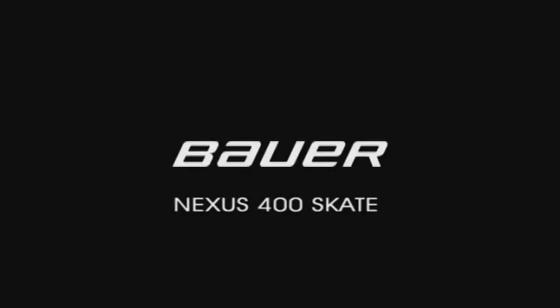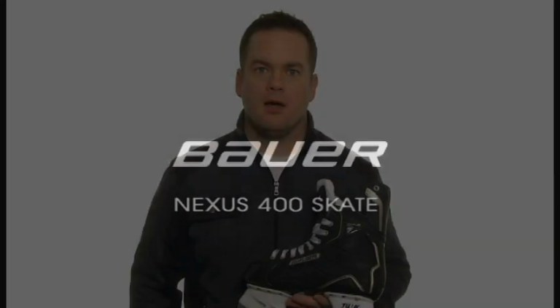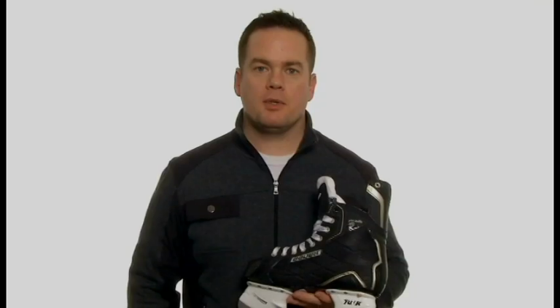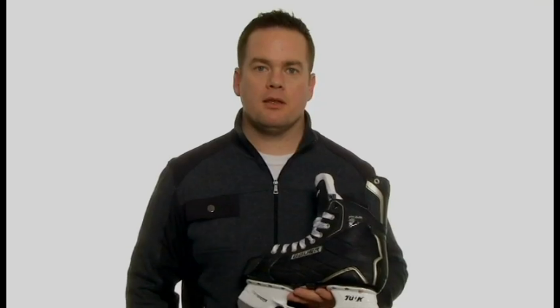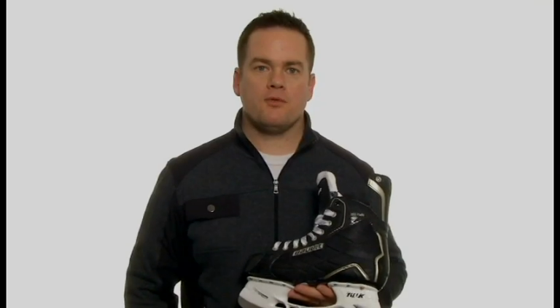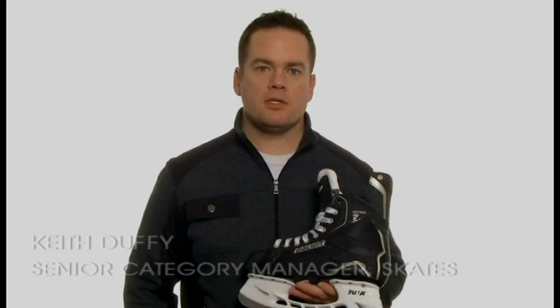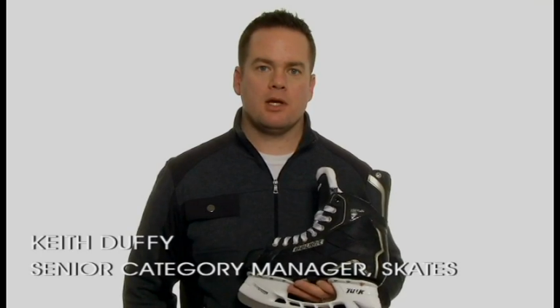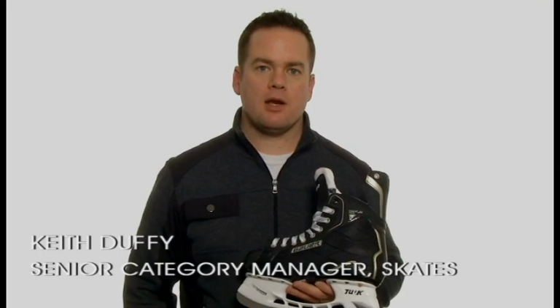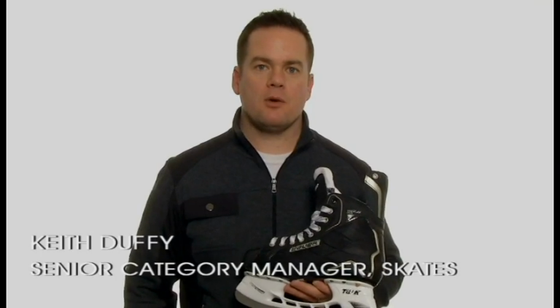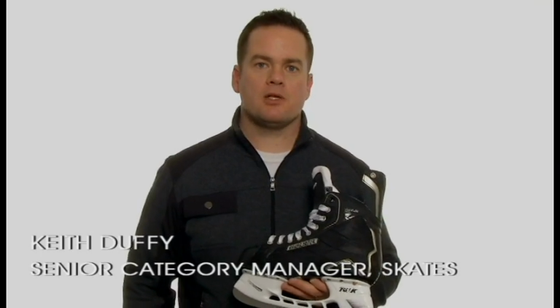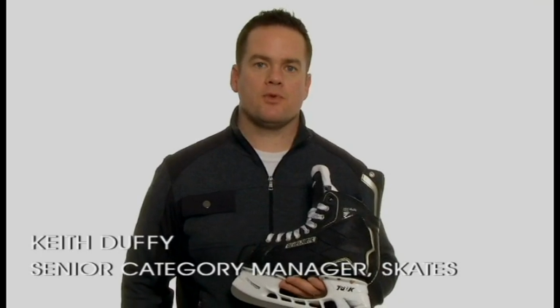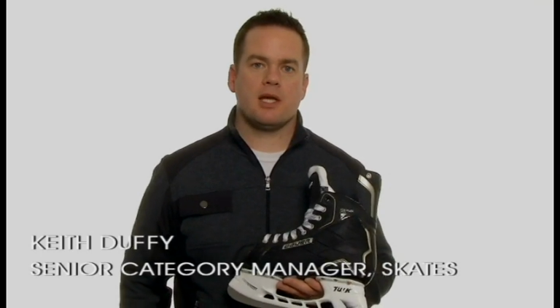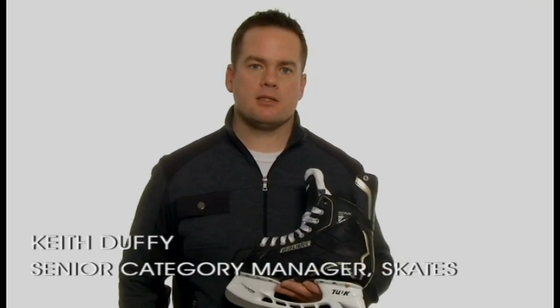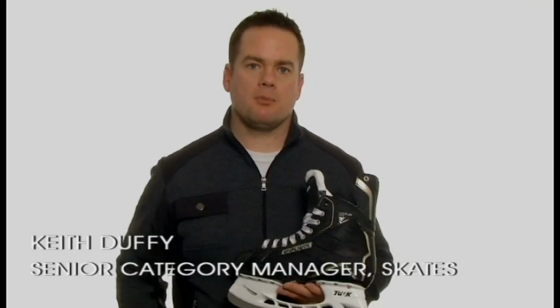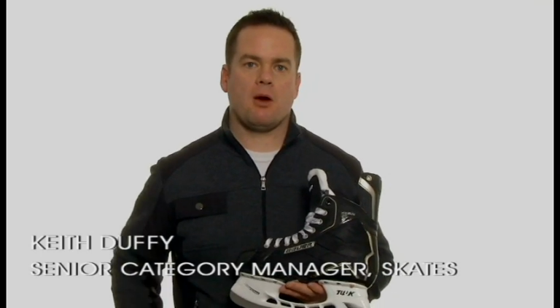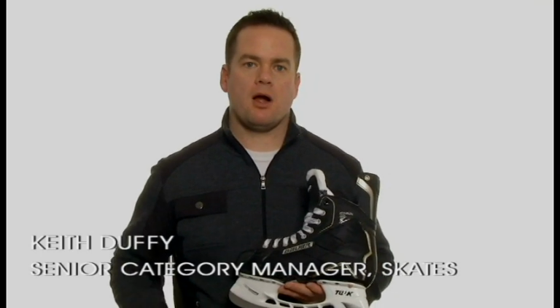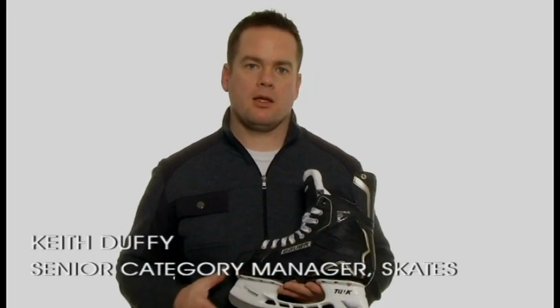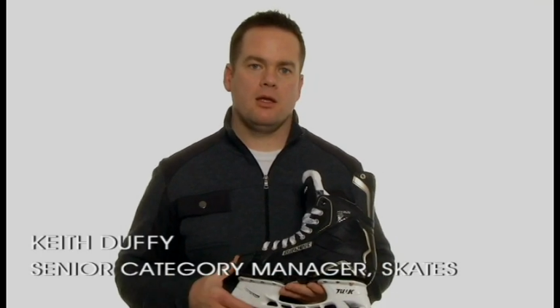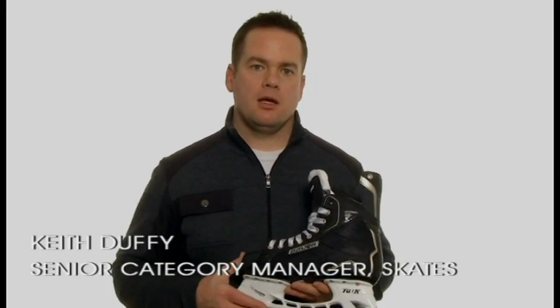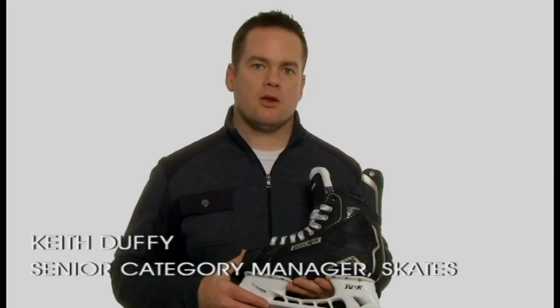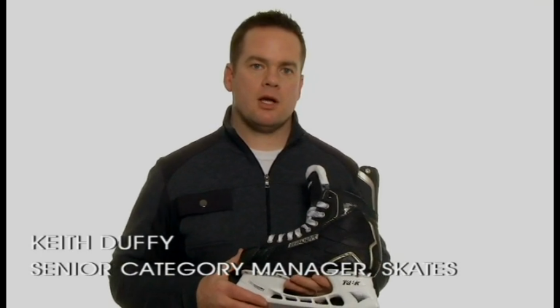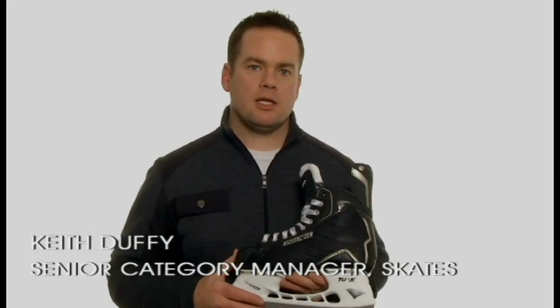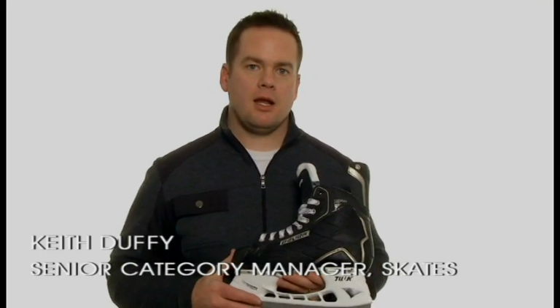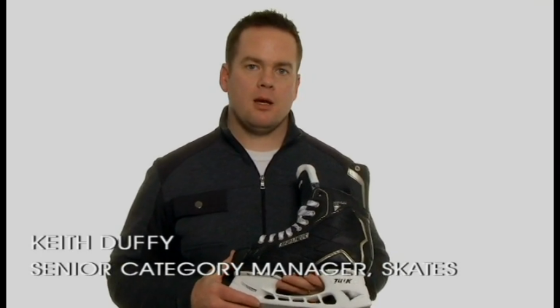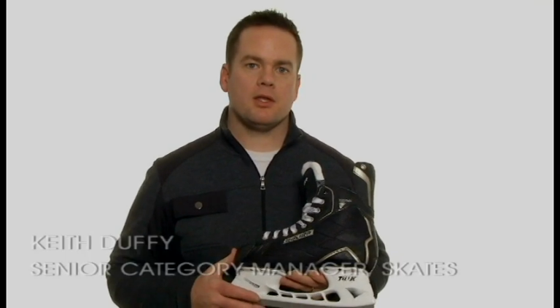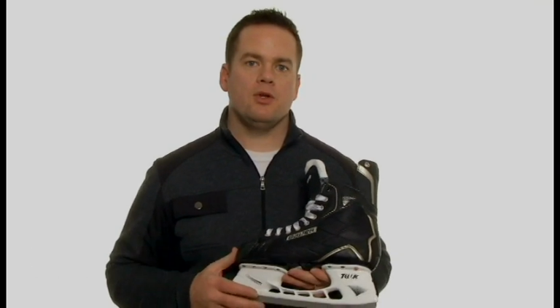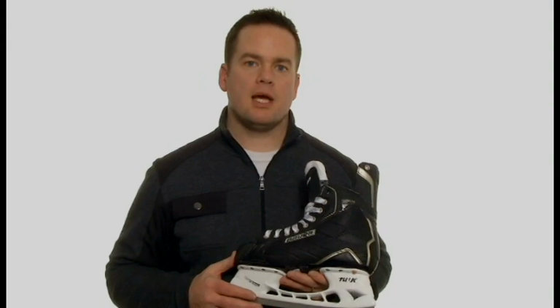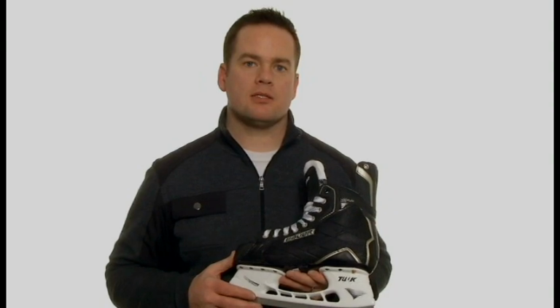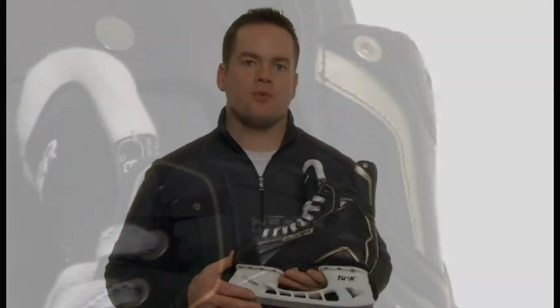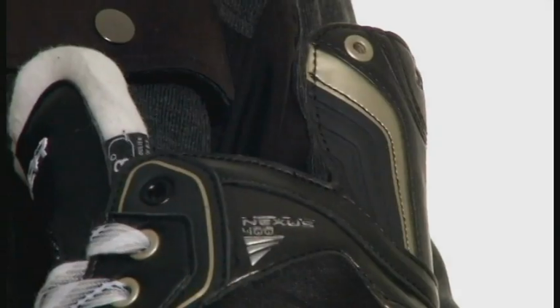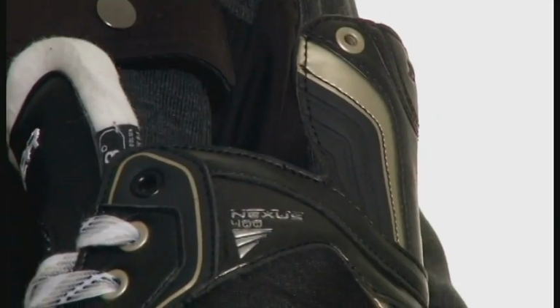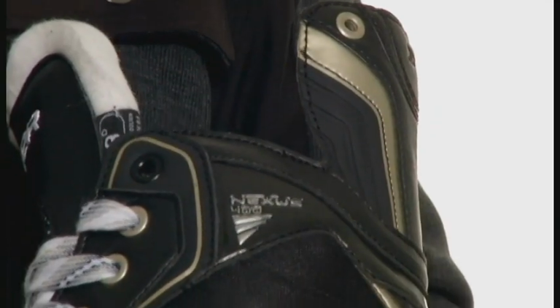I'm Keith Duffy, Senior Category Manager for Skates at Bauer Hockey, here to talk to you today about the new Nexus 400 Skate.